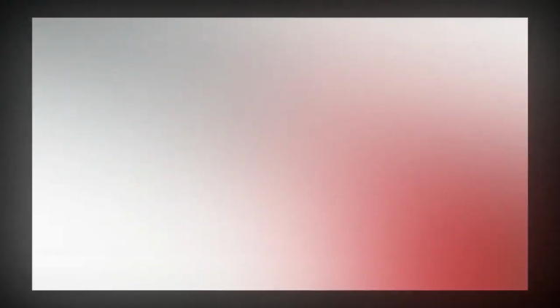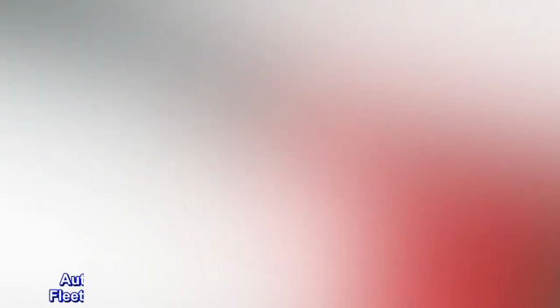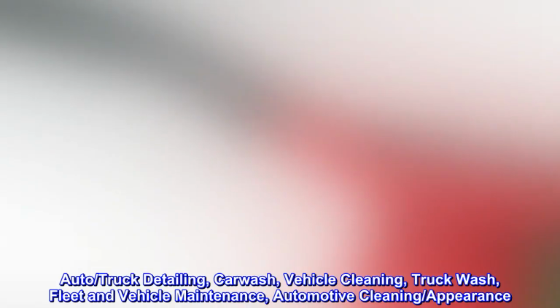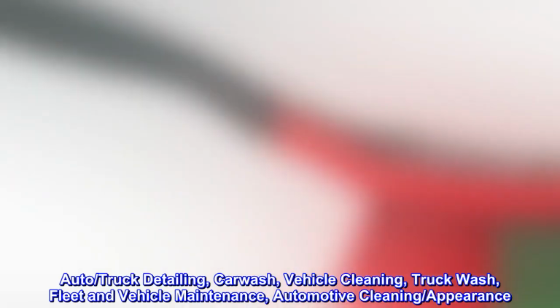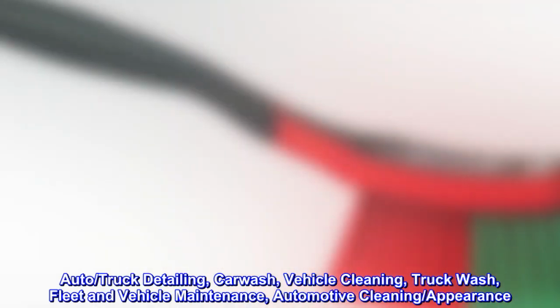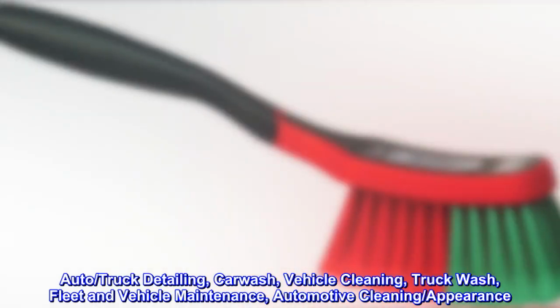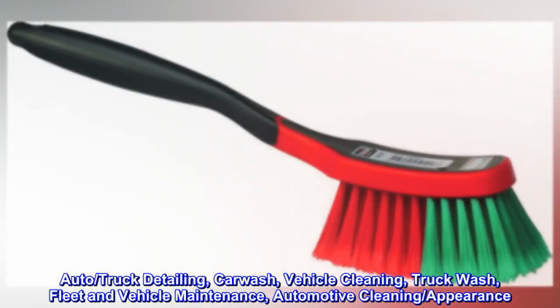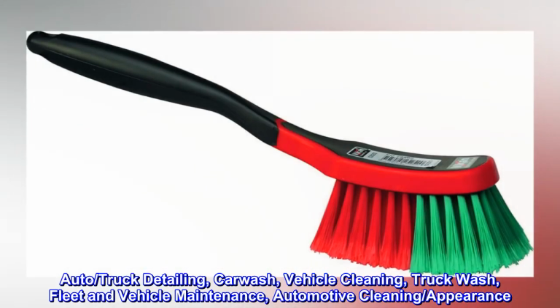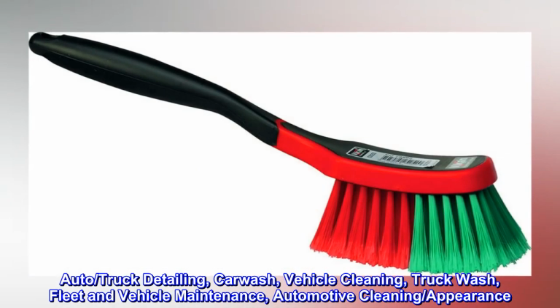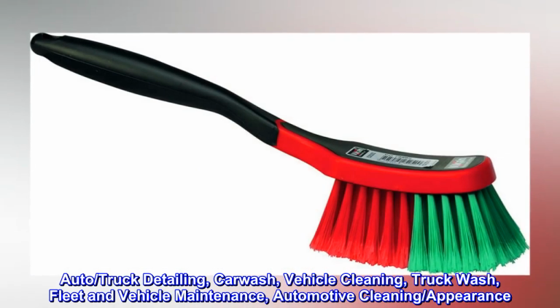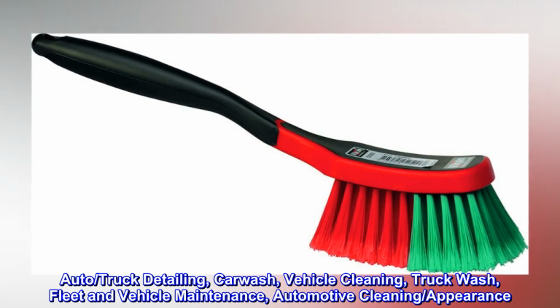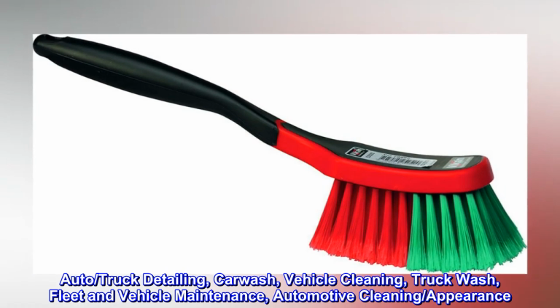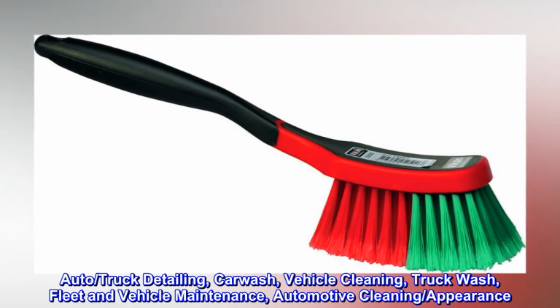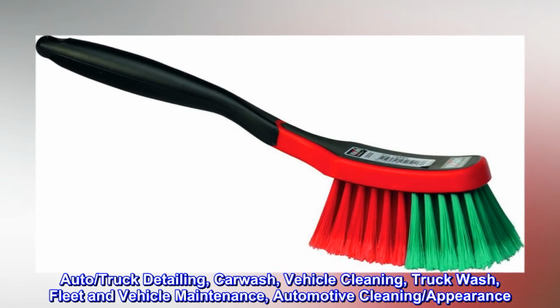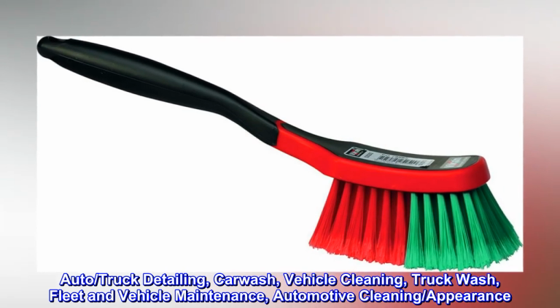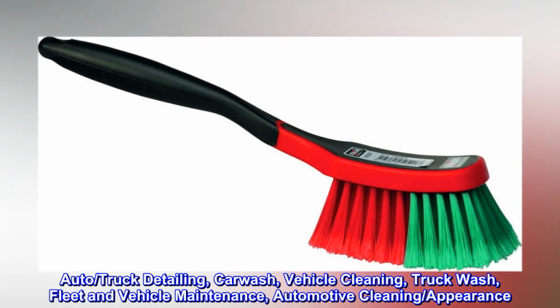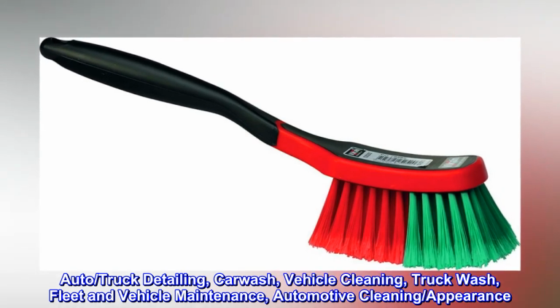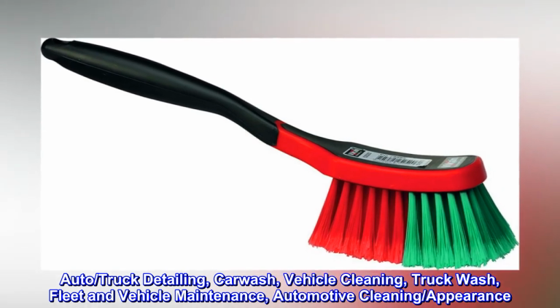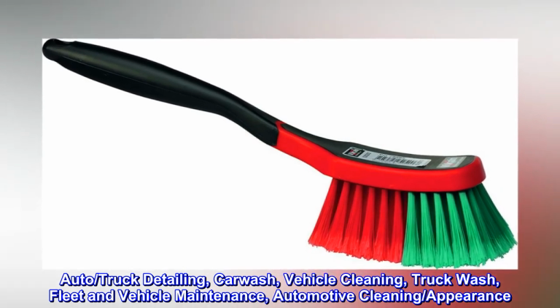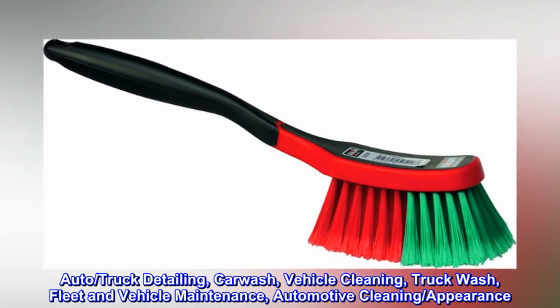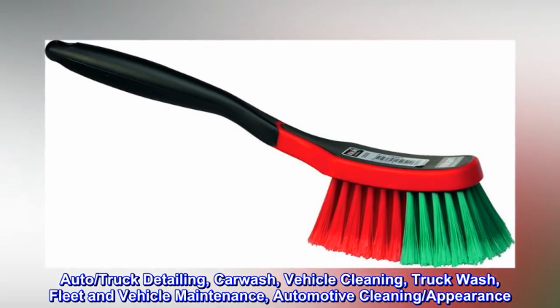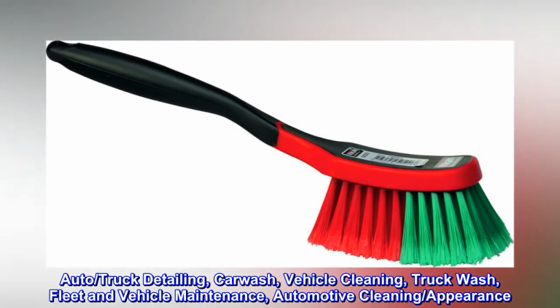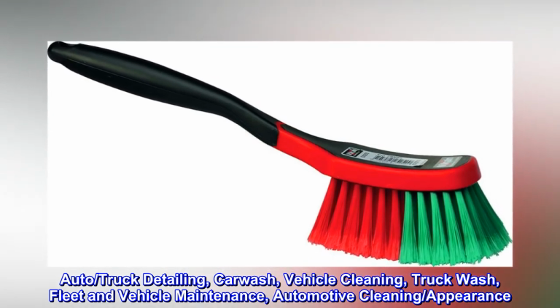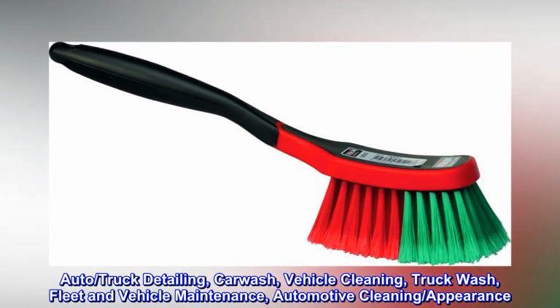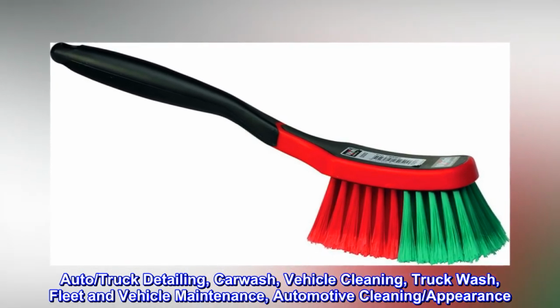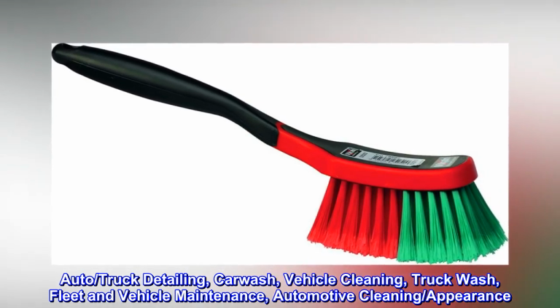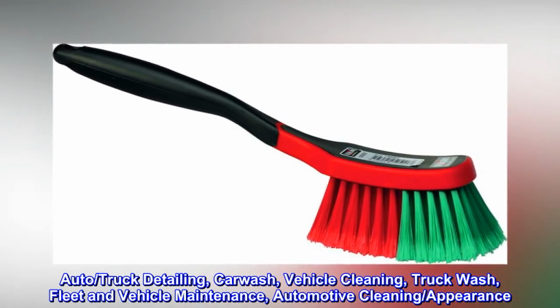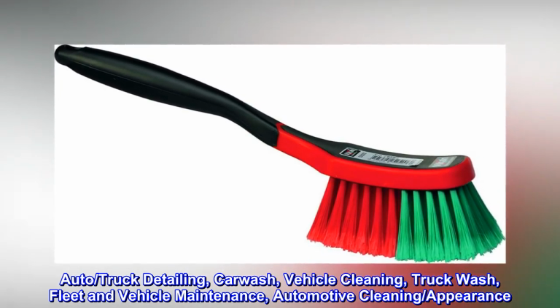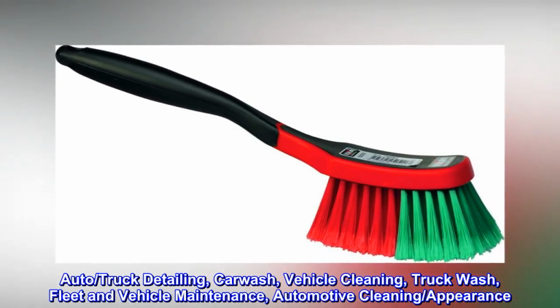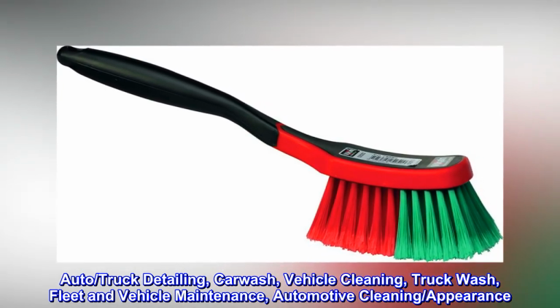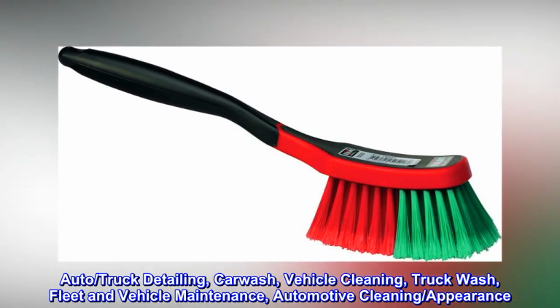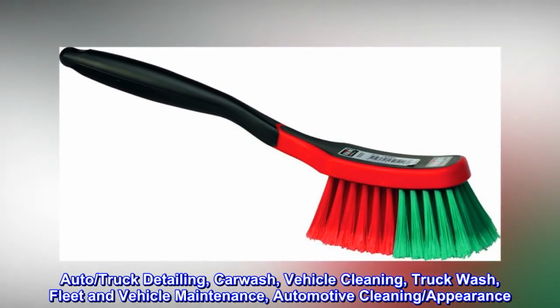Auto, truck detailing, car wash, vehicle cleaning, truck wash, fleet and vehicle maintenance, automotive cleaning, appearance.